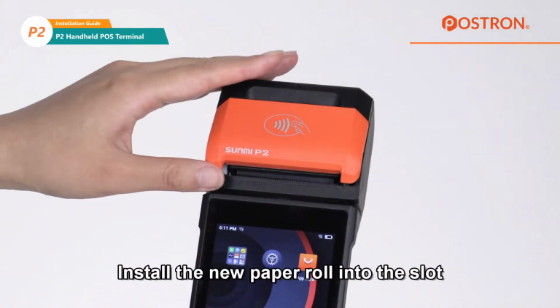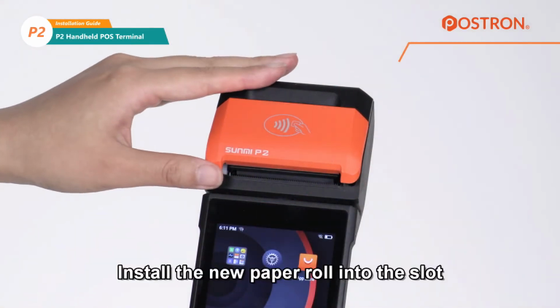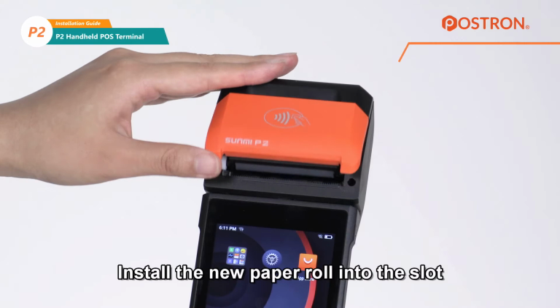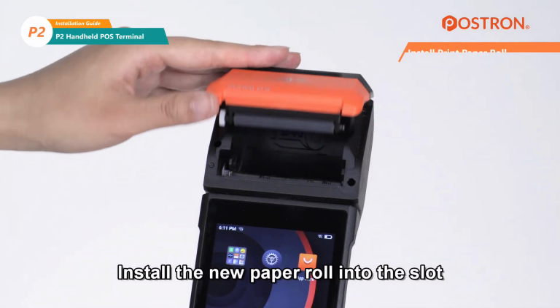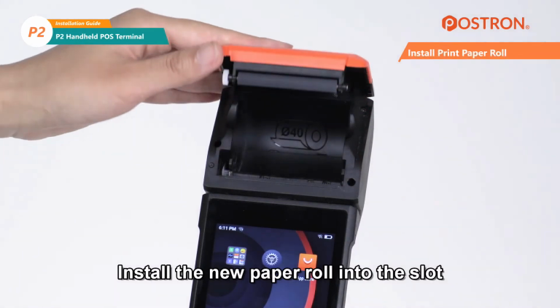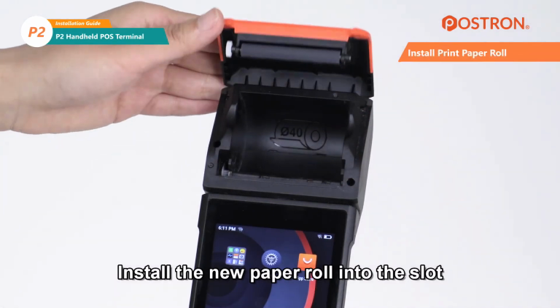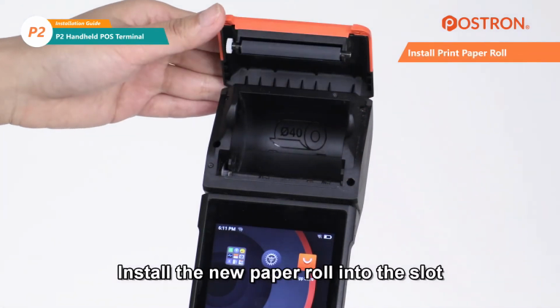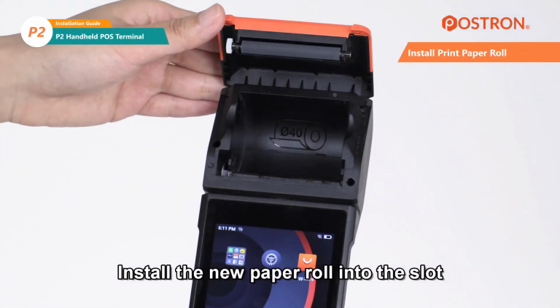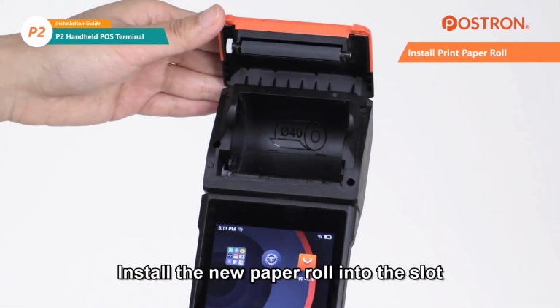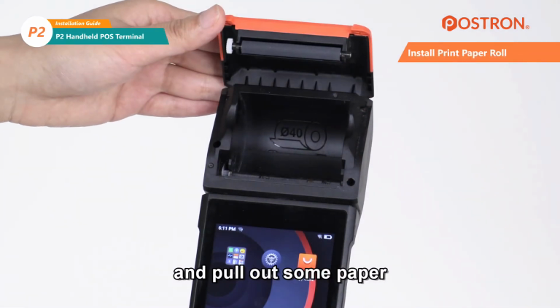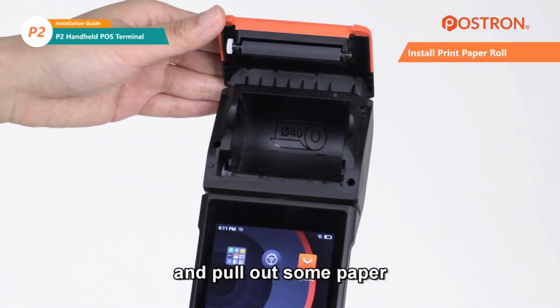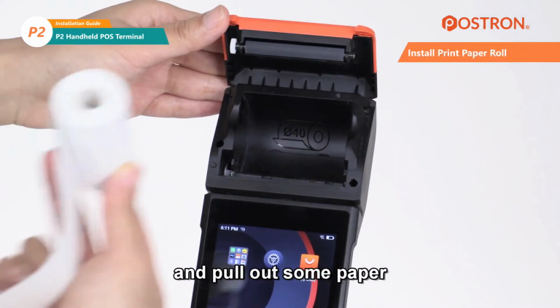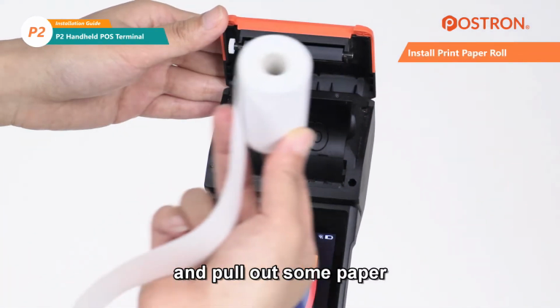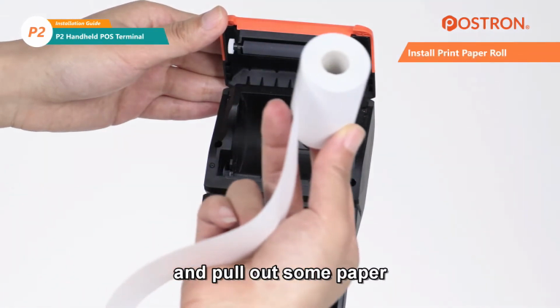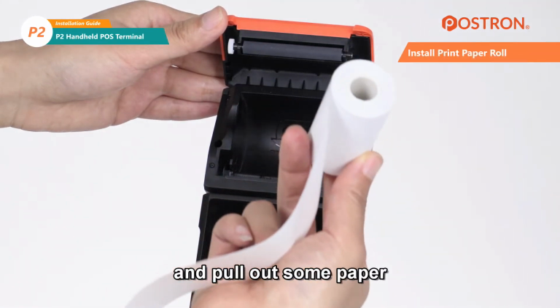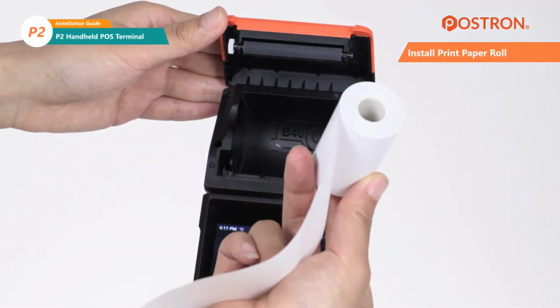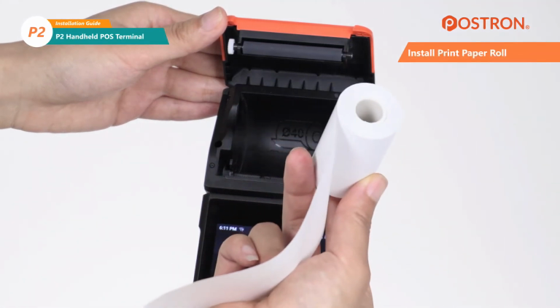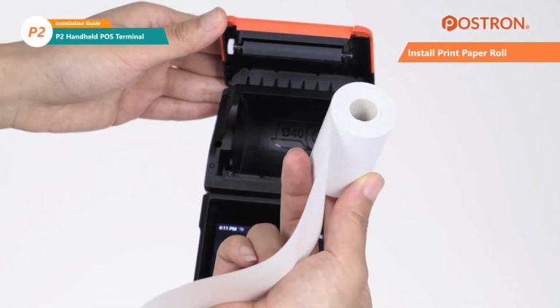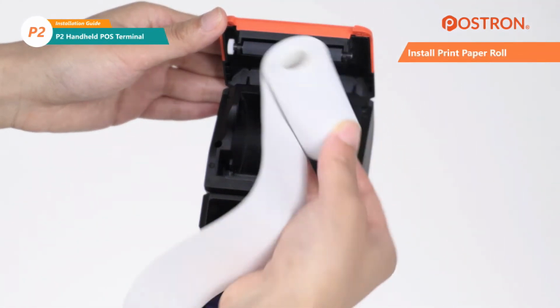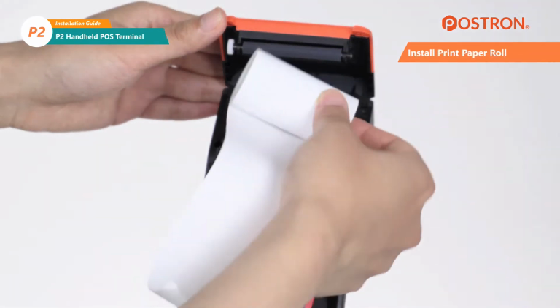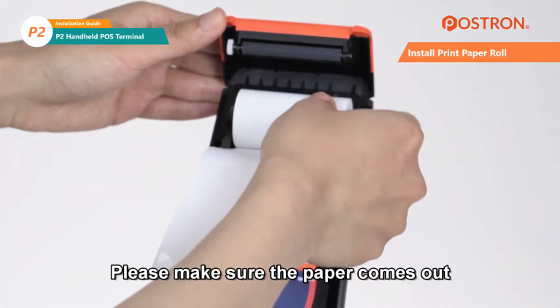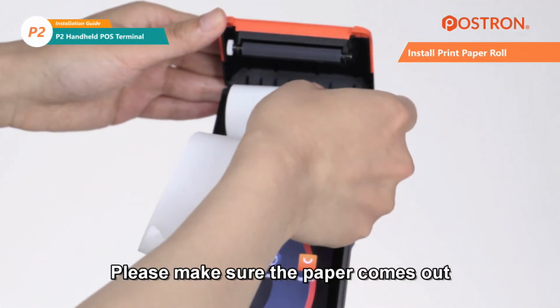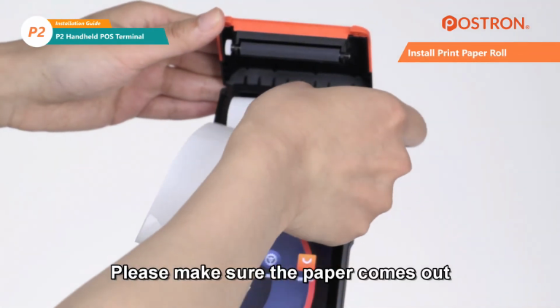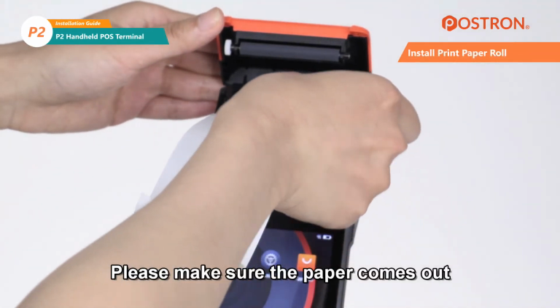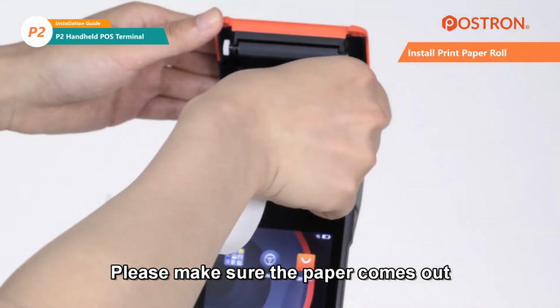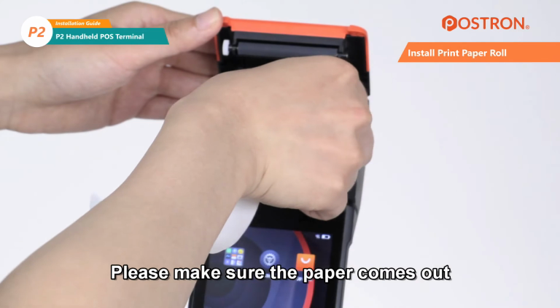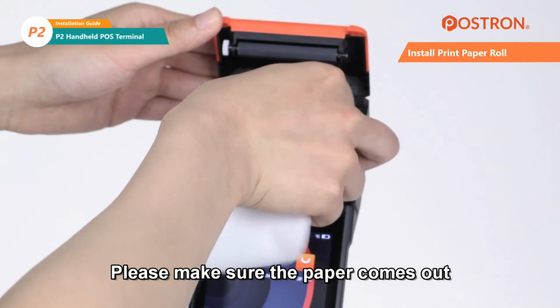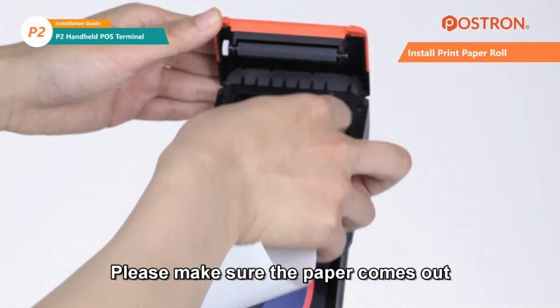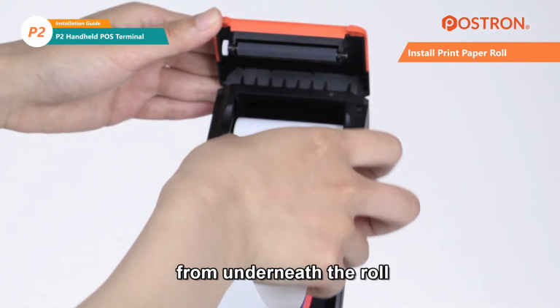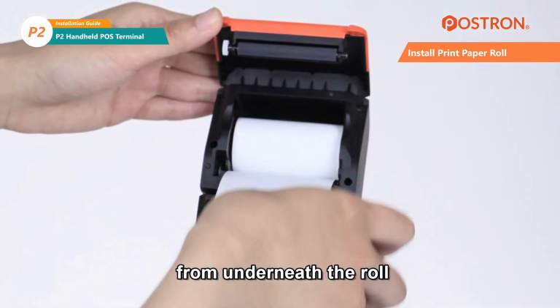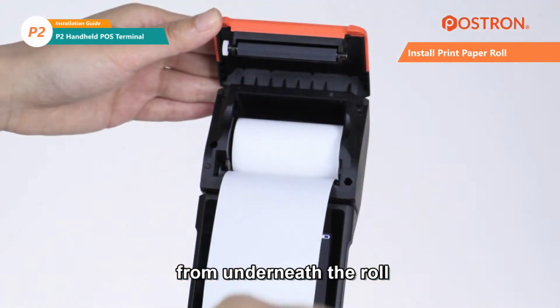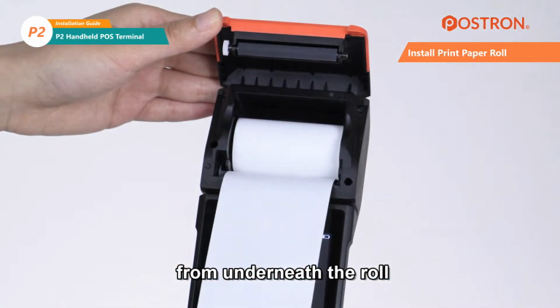Install the new paper roll into the slot and pull out some paper. Please make sure the paper comes out from underneath the roll.